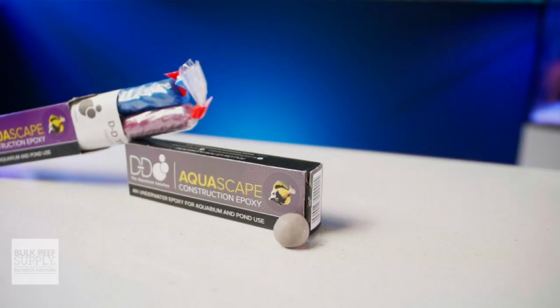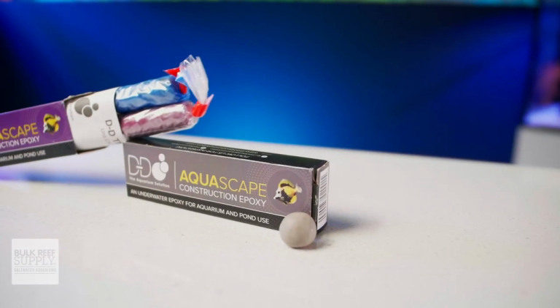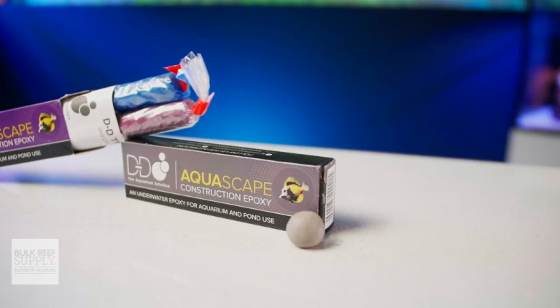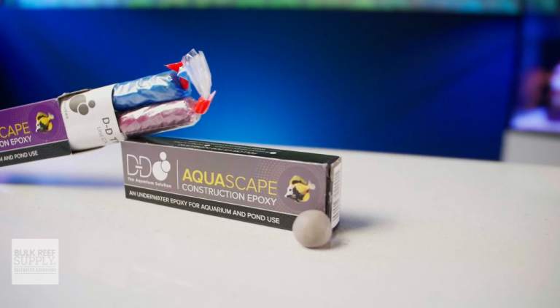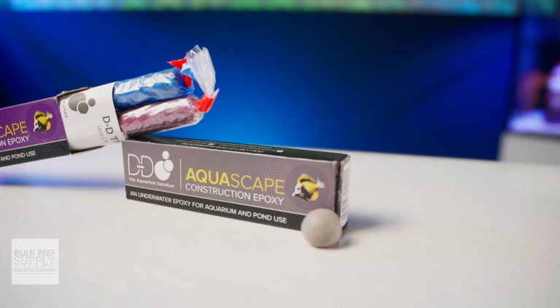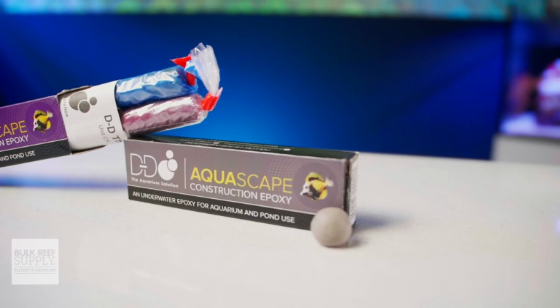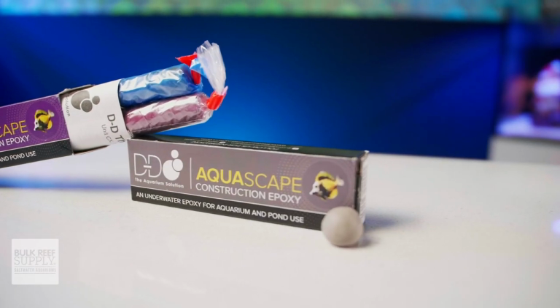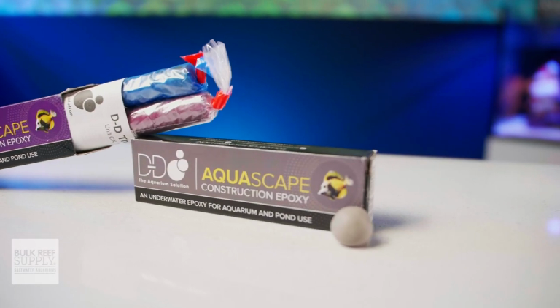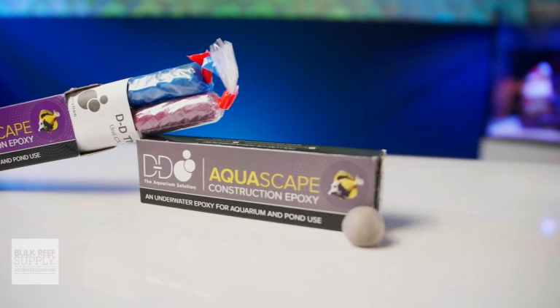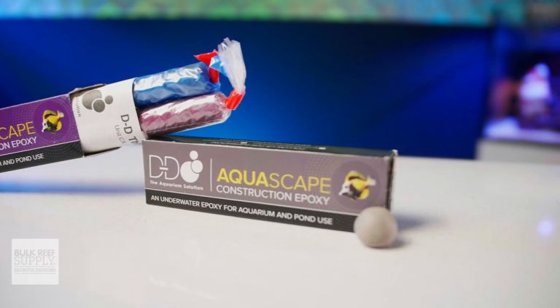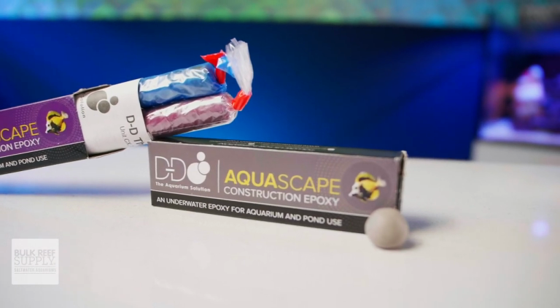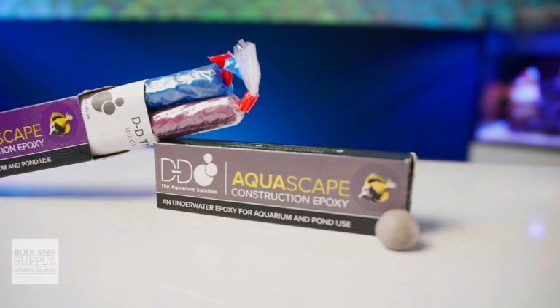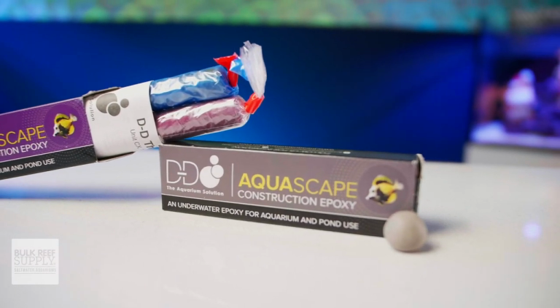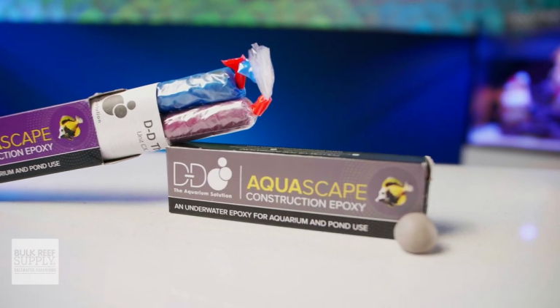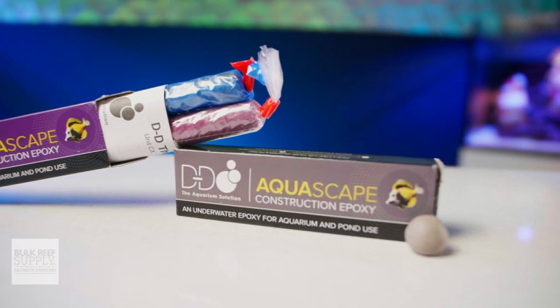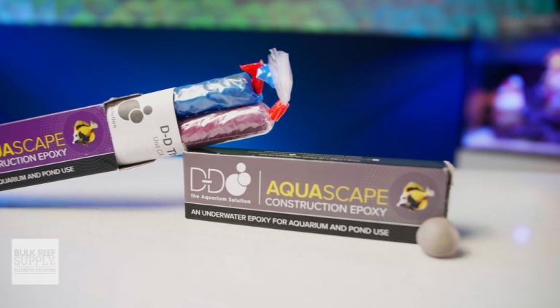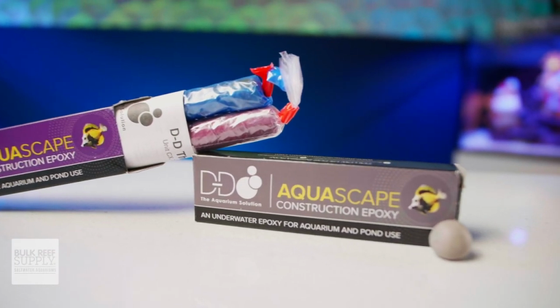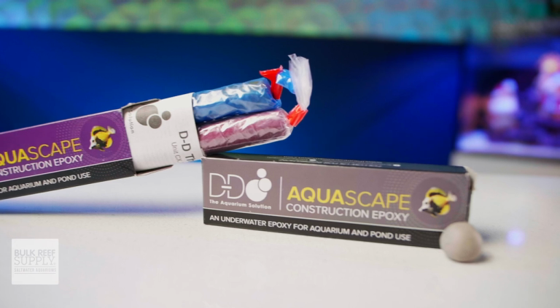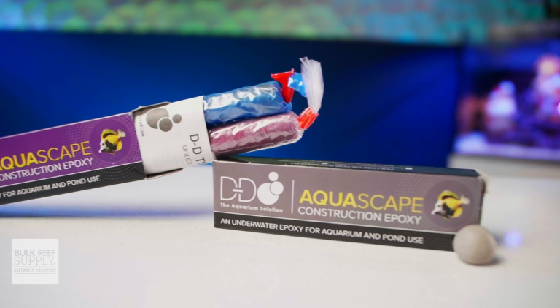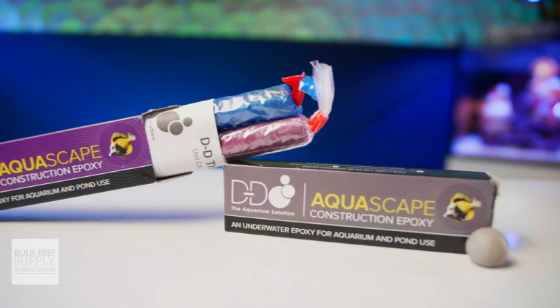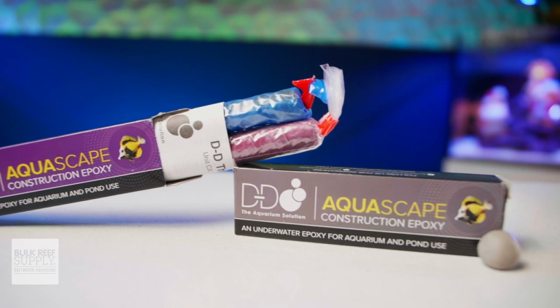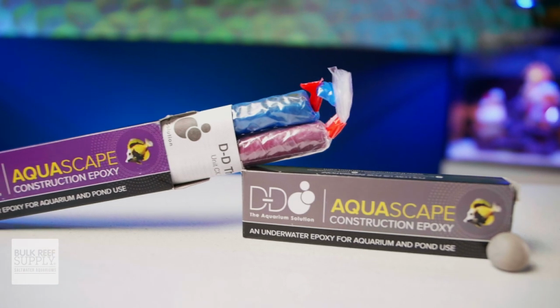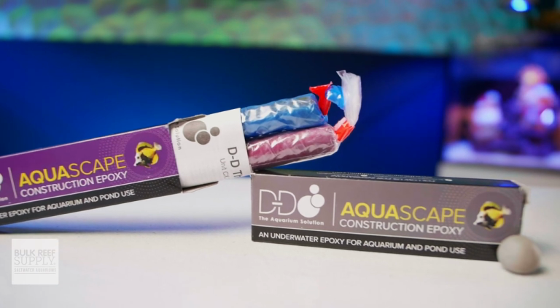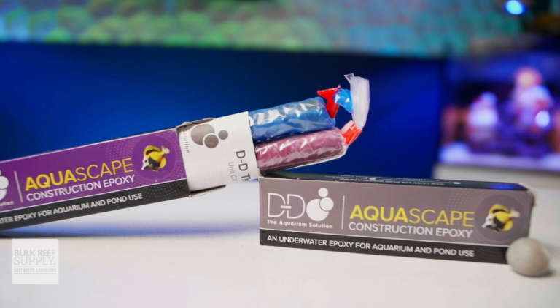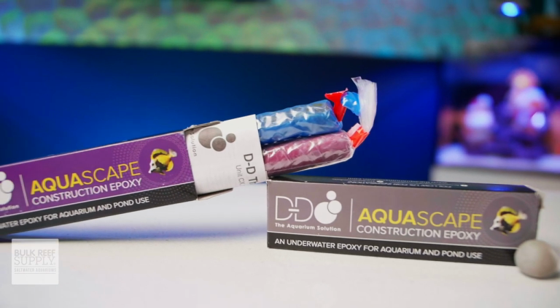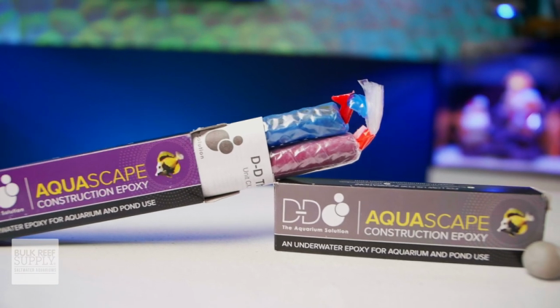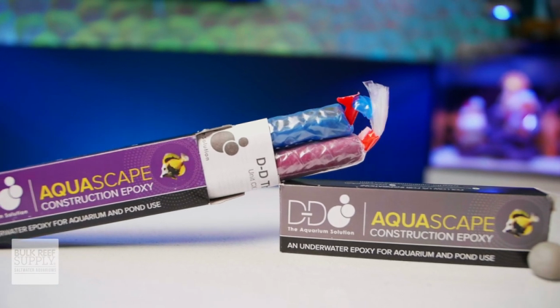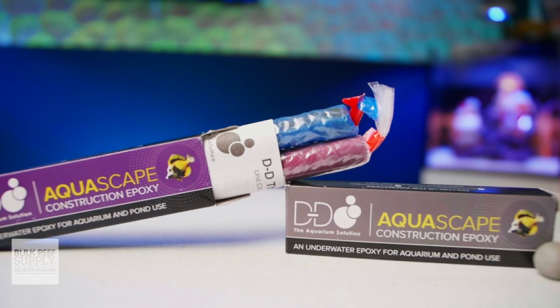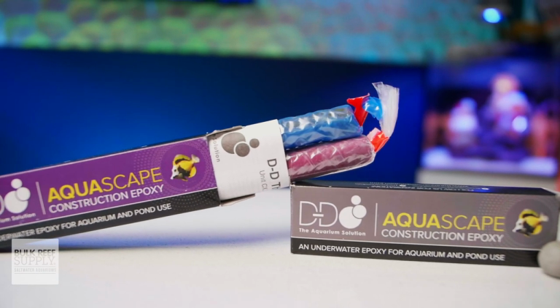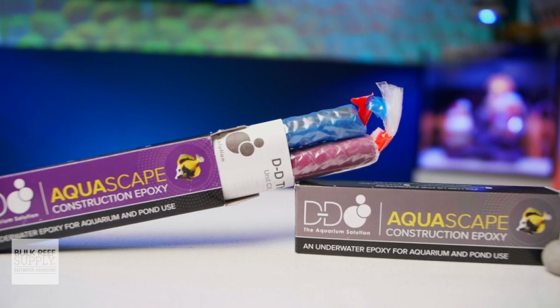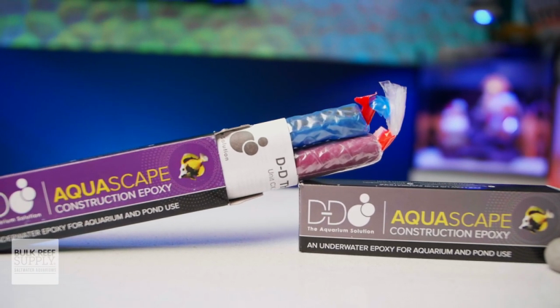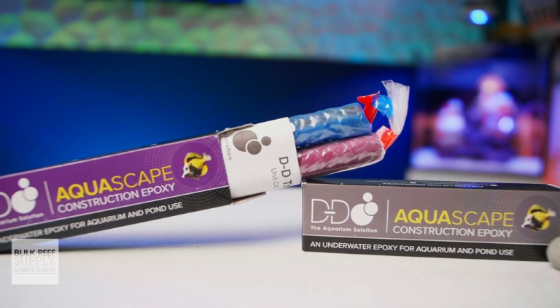So if you've been looking for a grippier and more versatile two-part epoxy for your reefing needs, you can check out DD's aquascape epoxy by clicking right here.